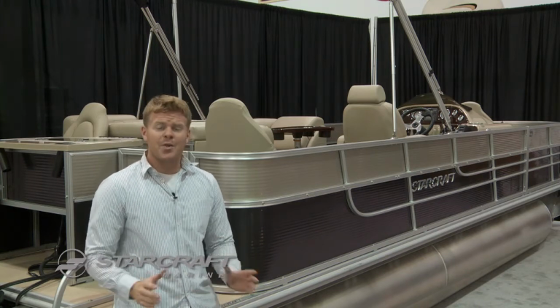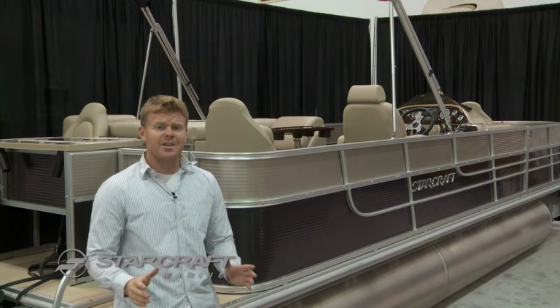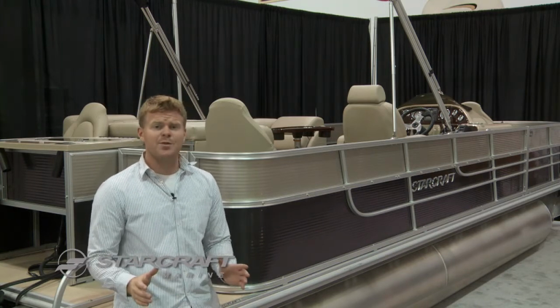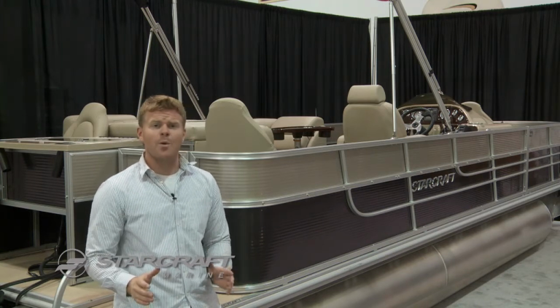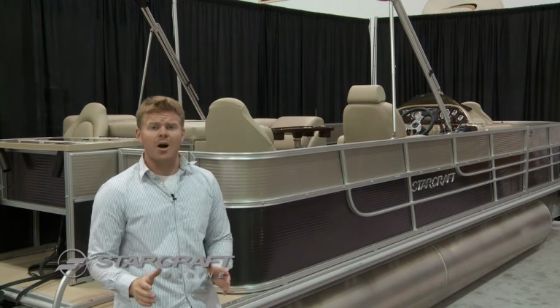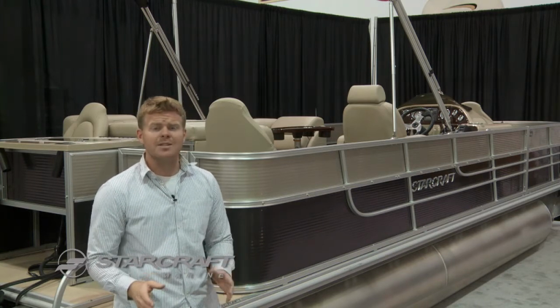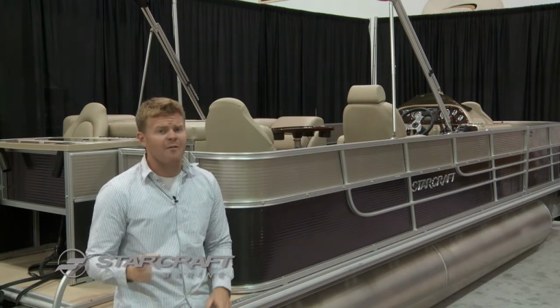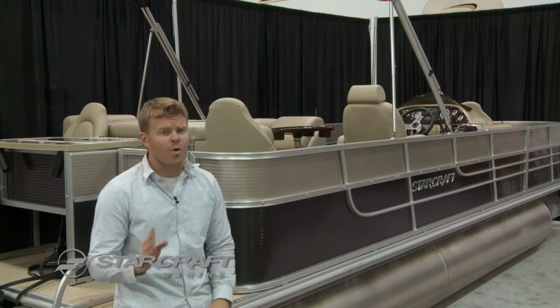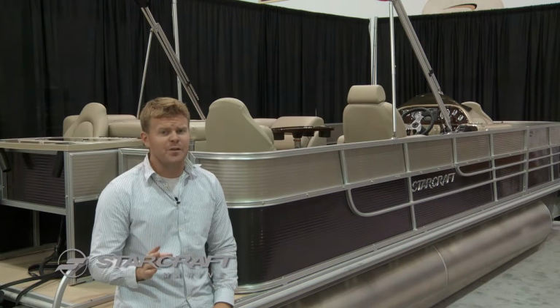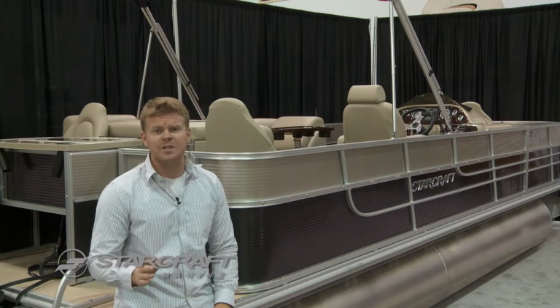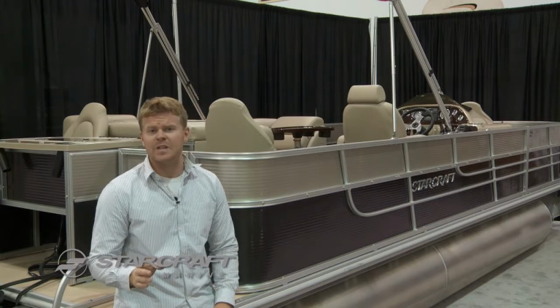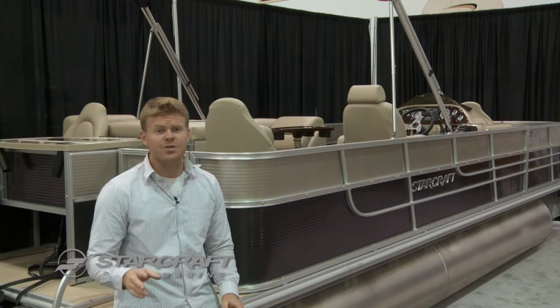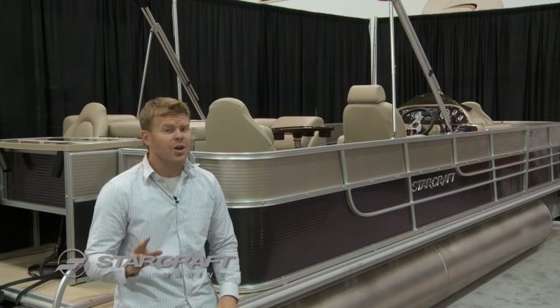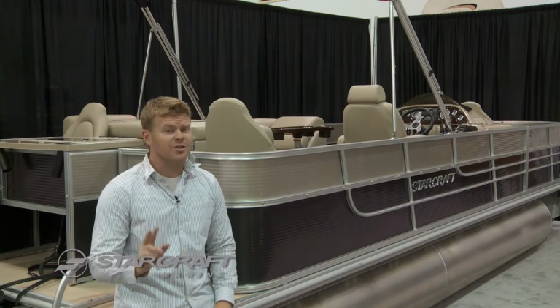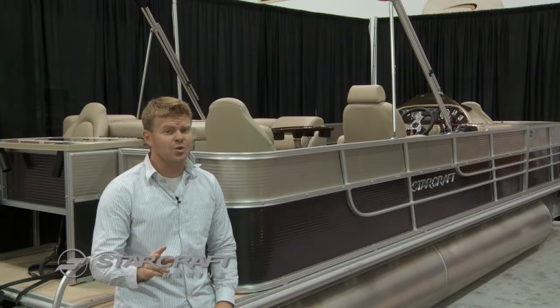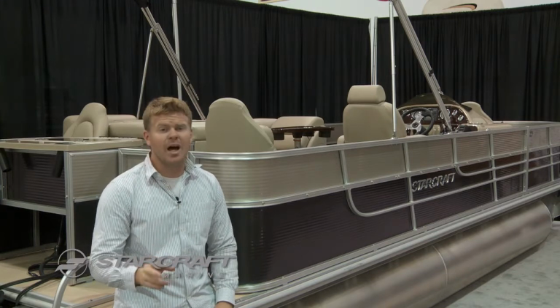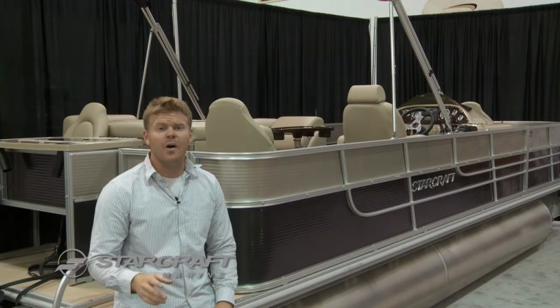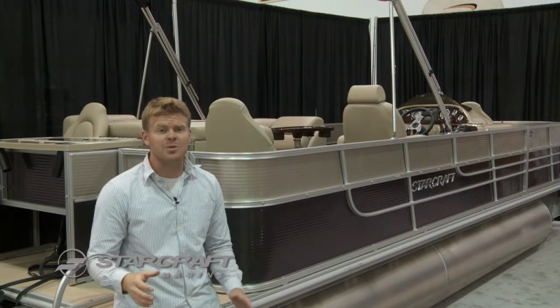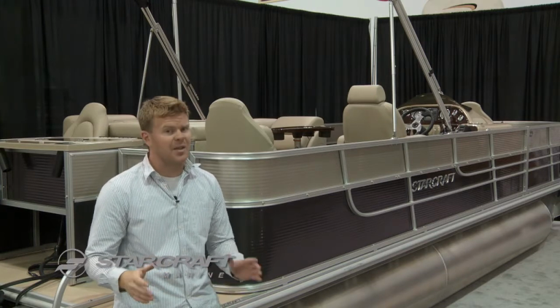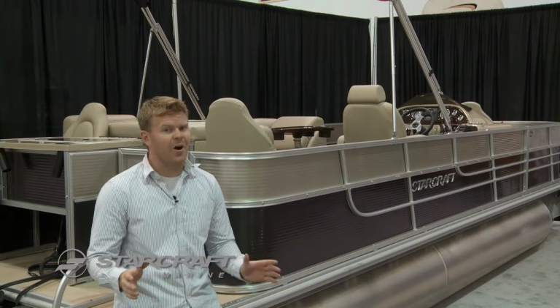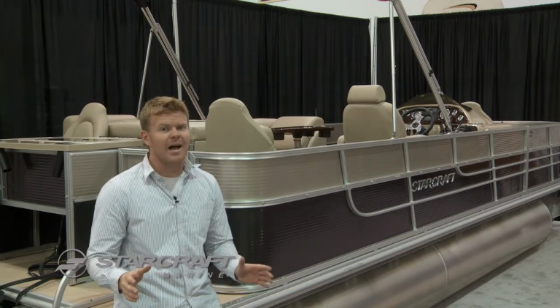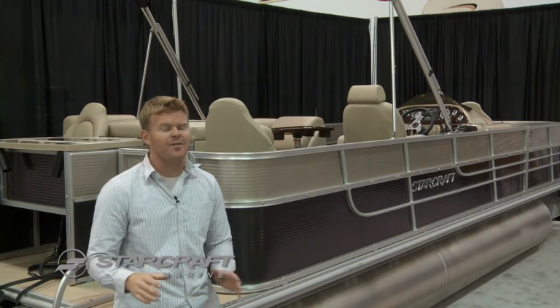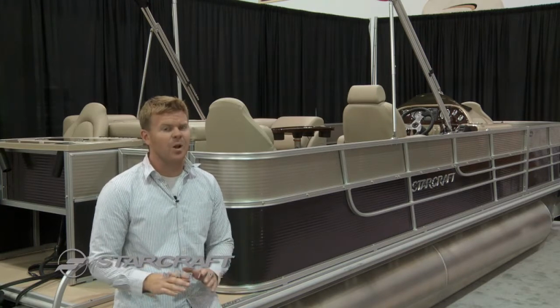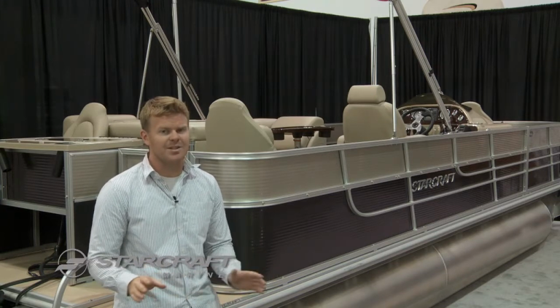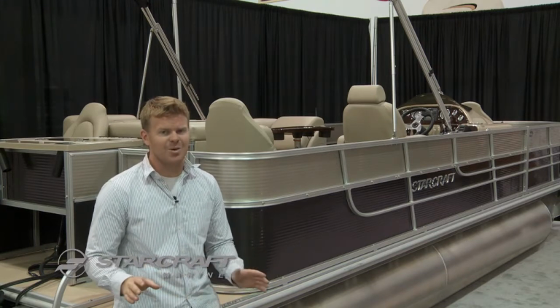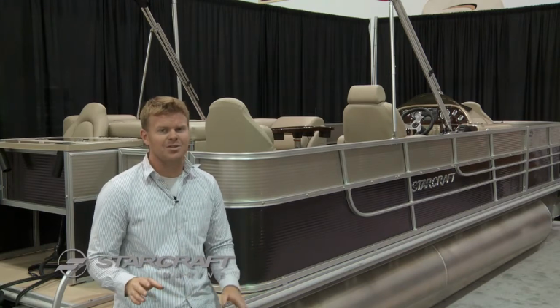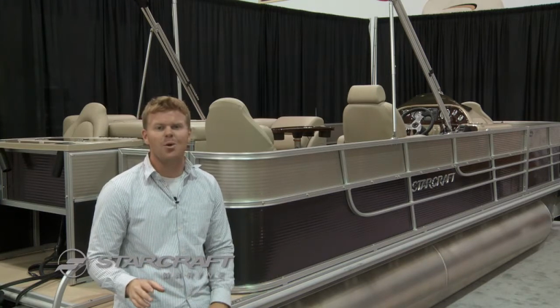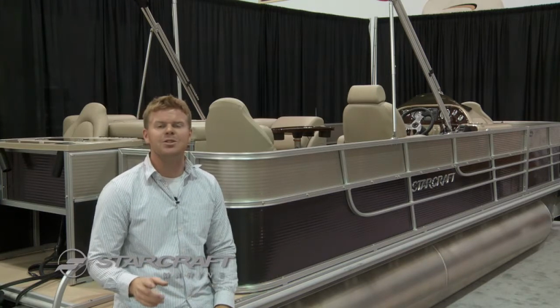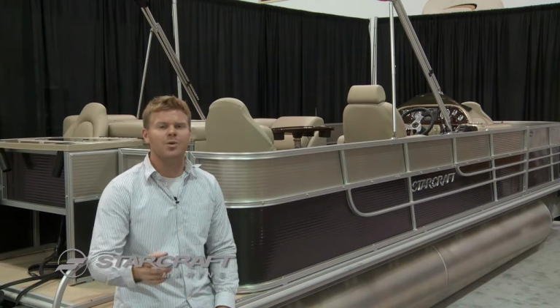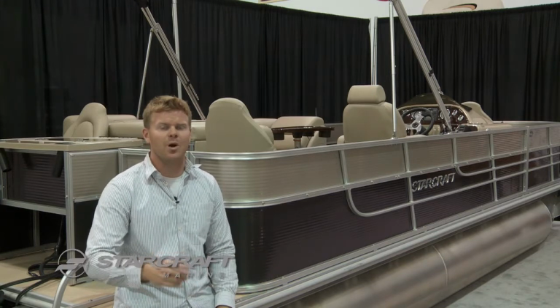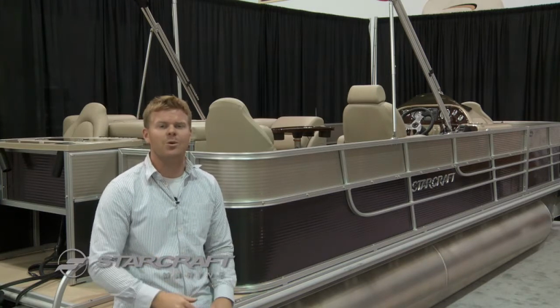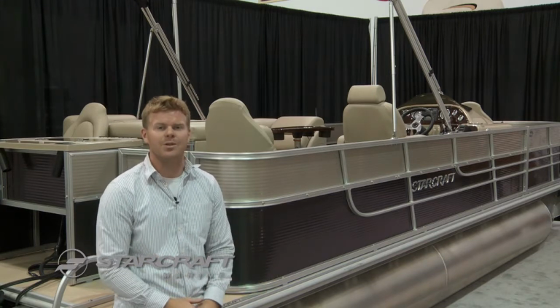Three of these four models have four fishing seats and two live wells, but they all have lots of rod storage with rod holders.